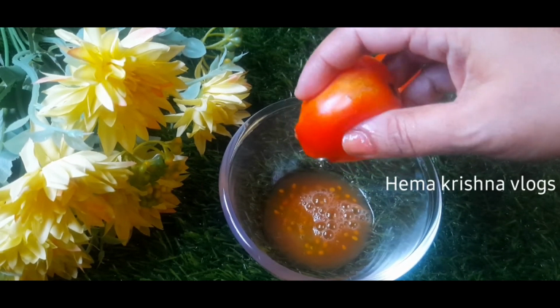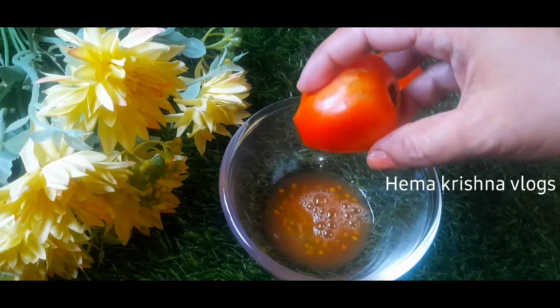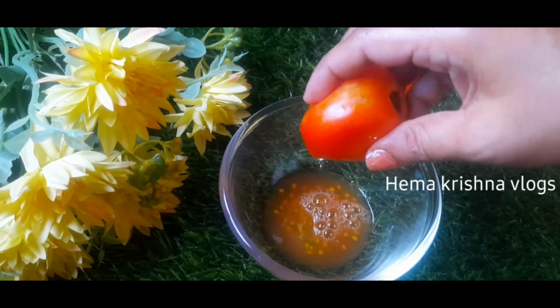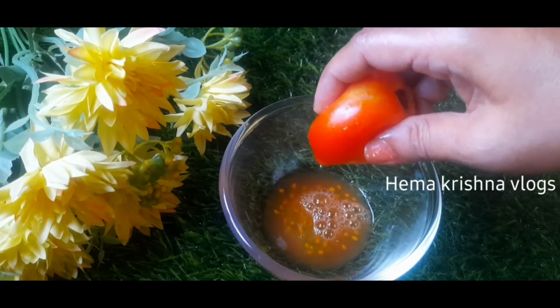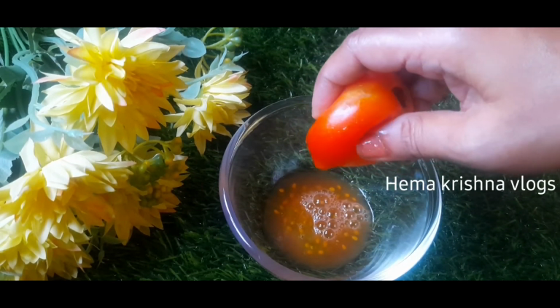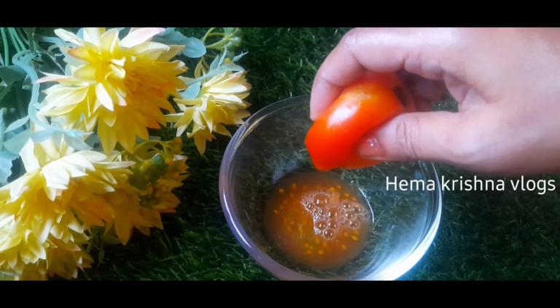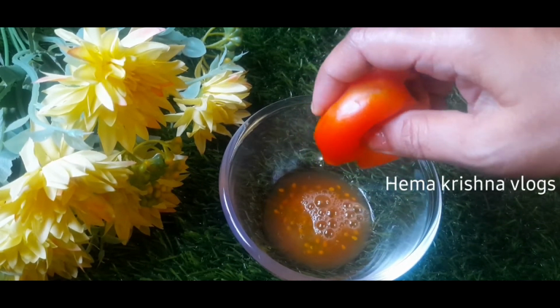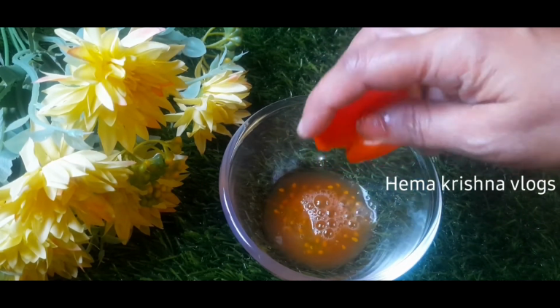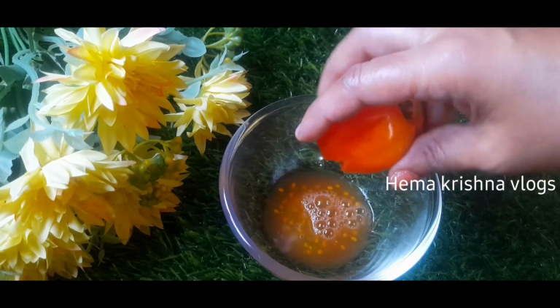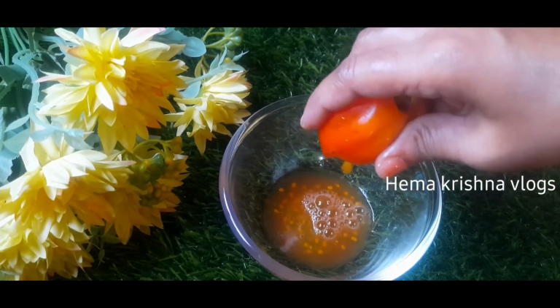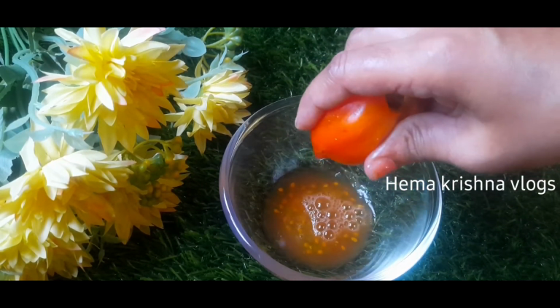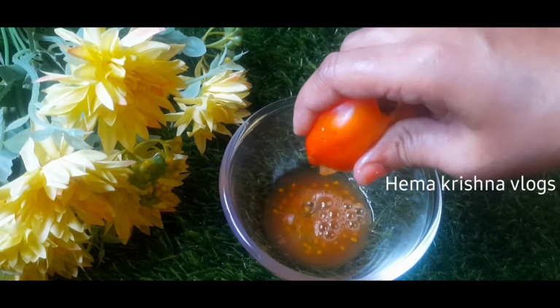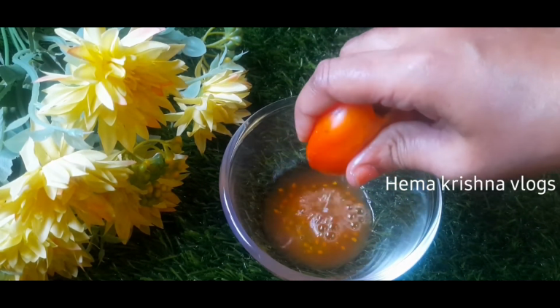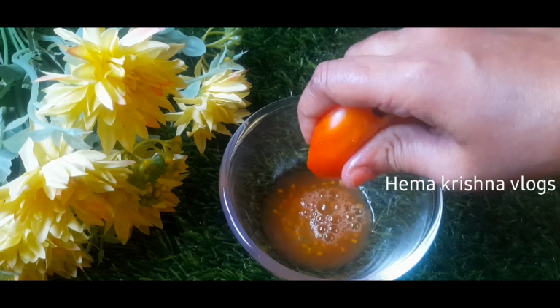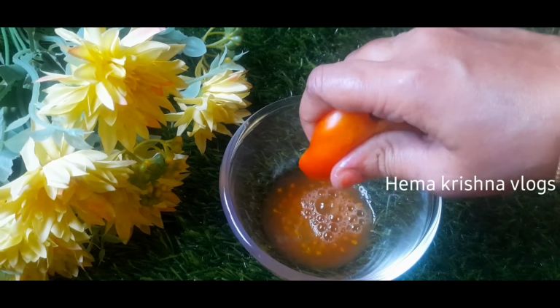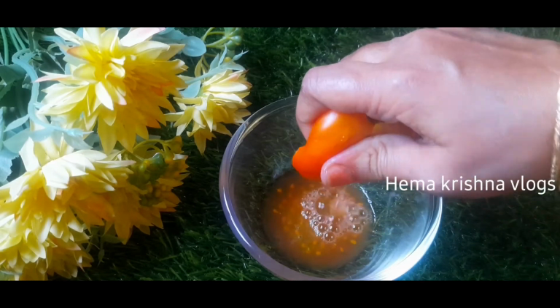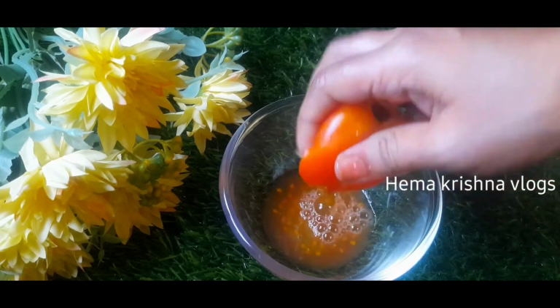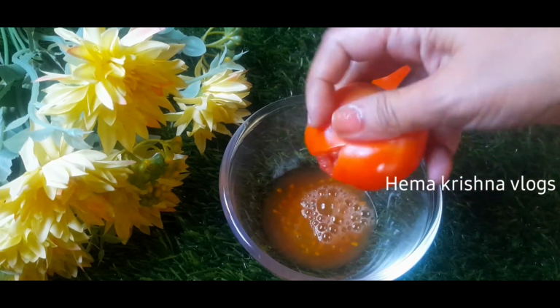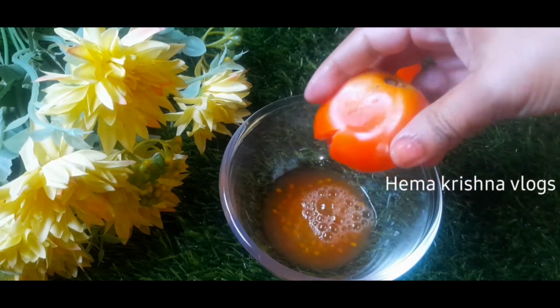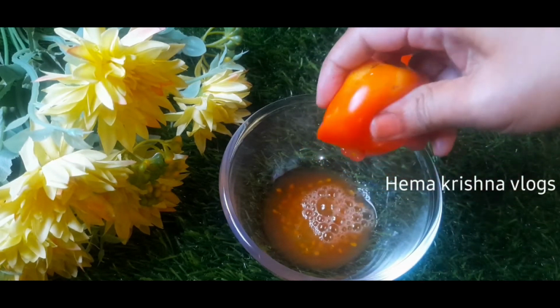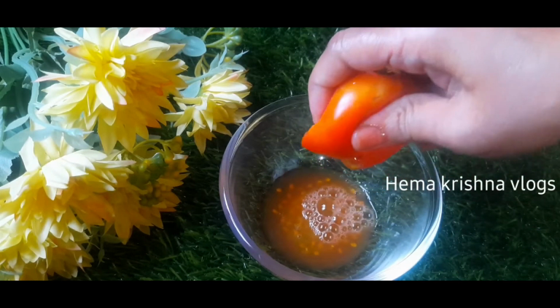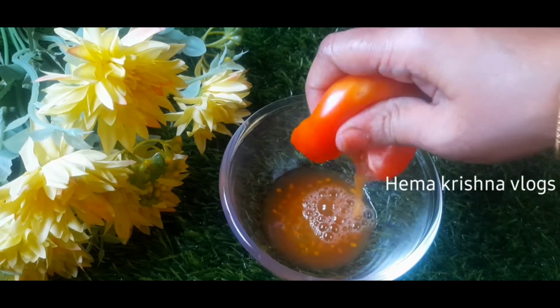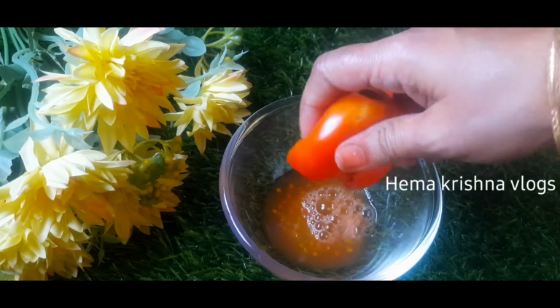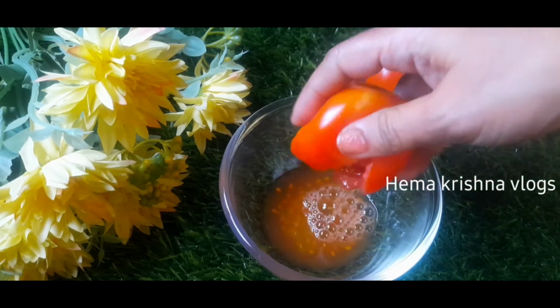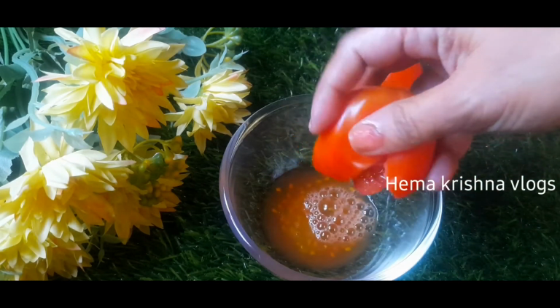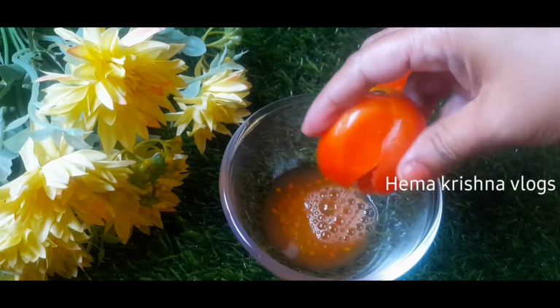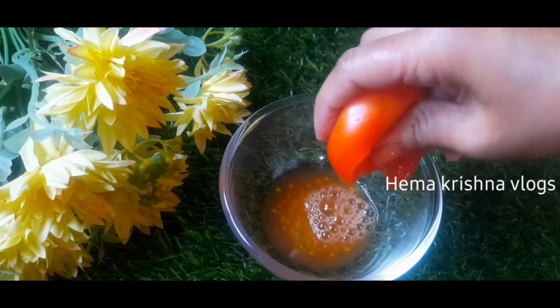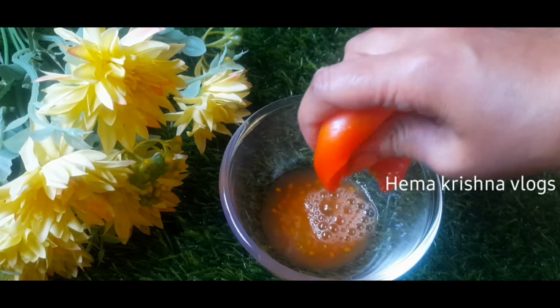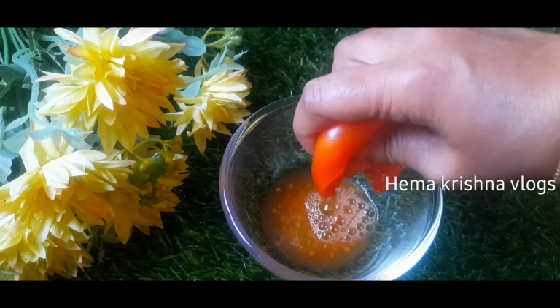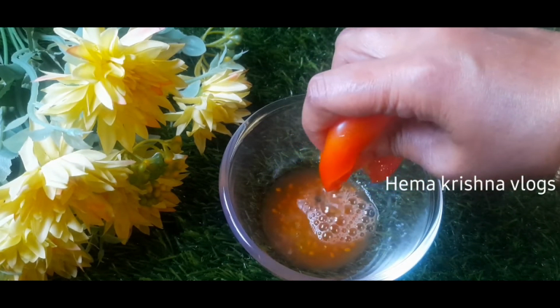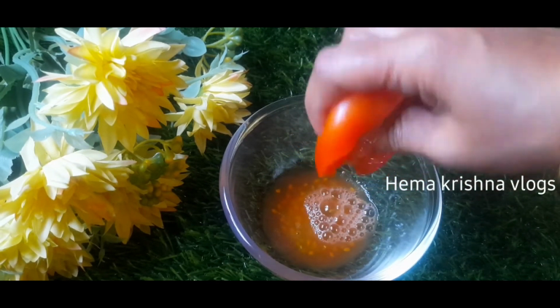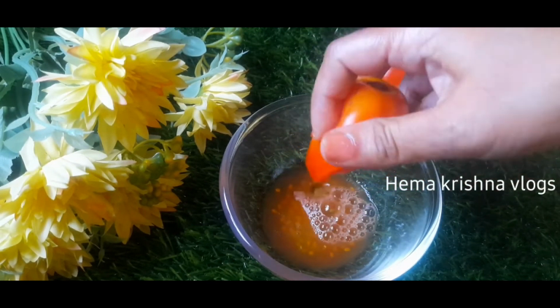We use hot water to absorb. We use a tomato sauce. Then we peel it.